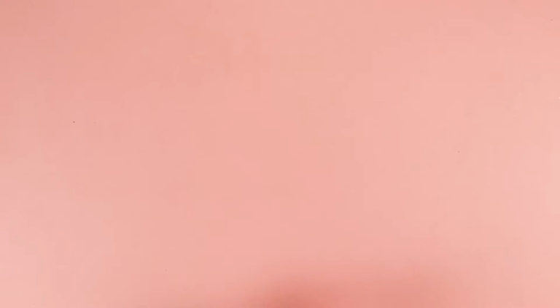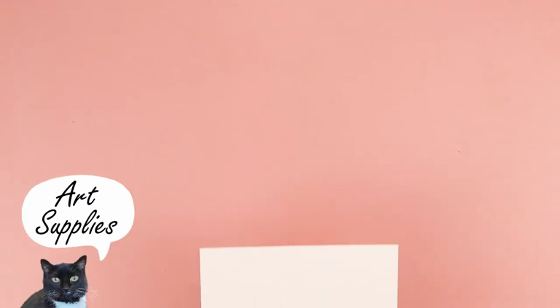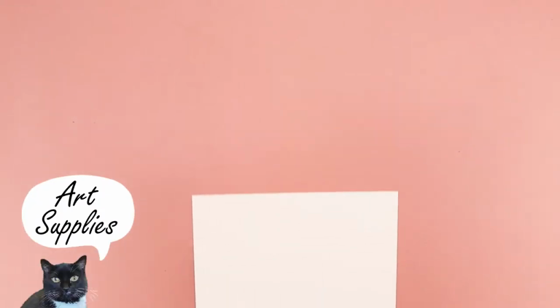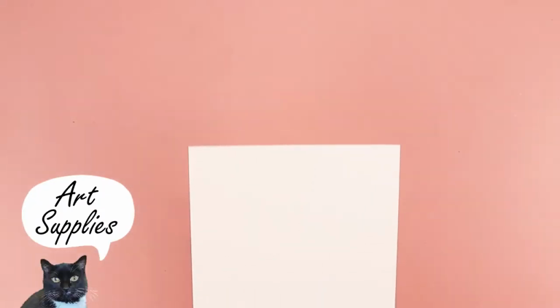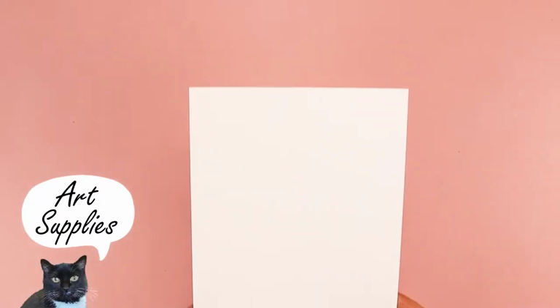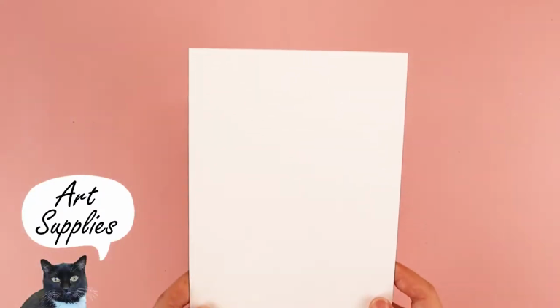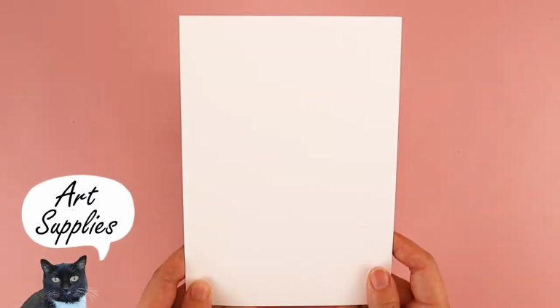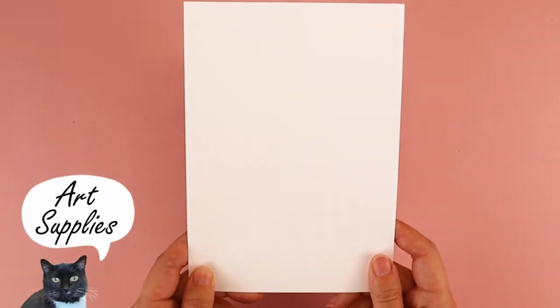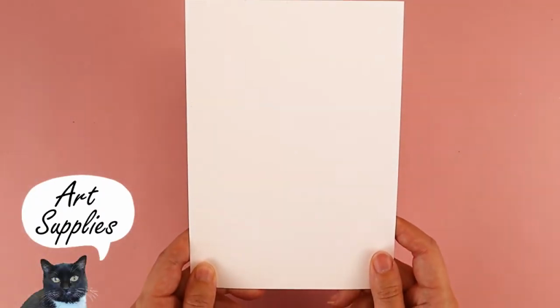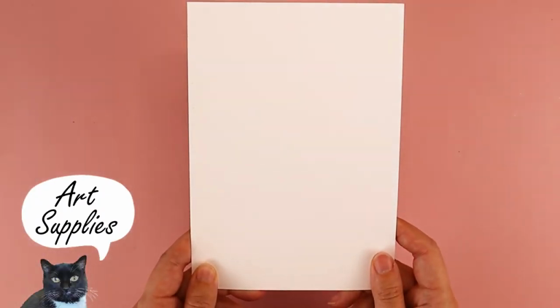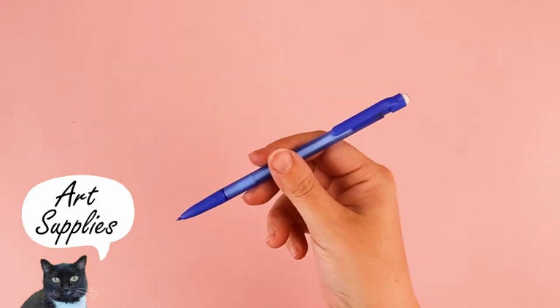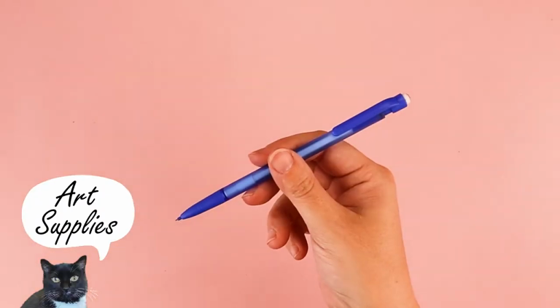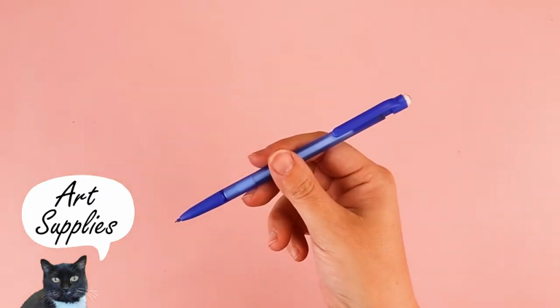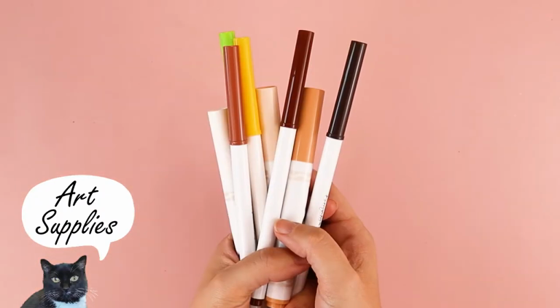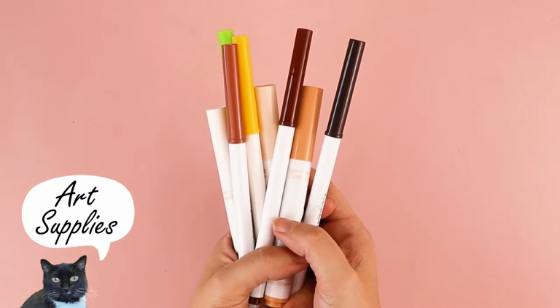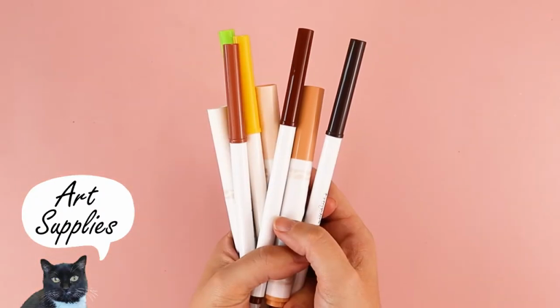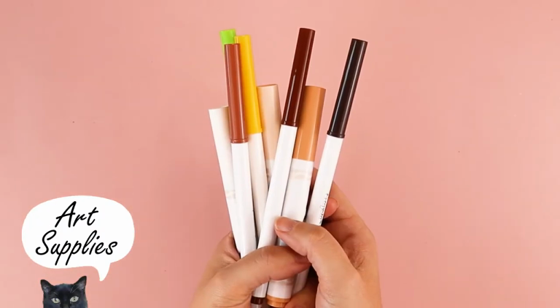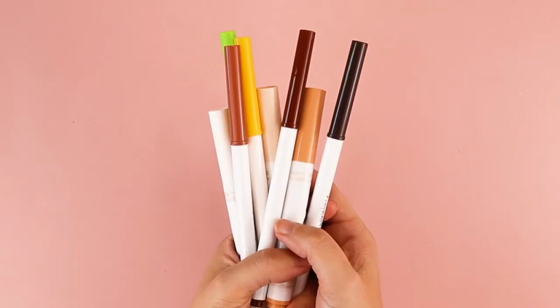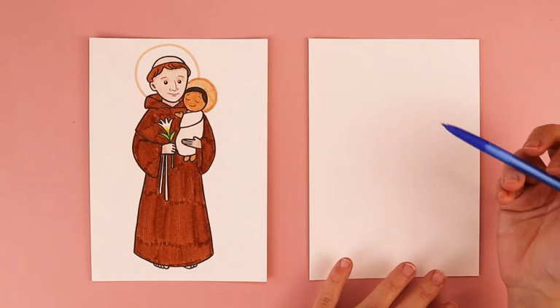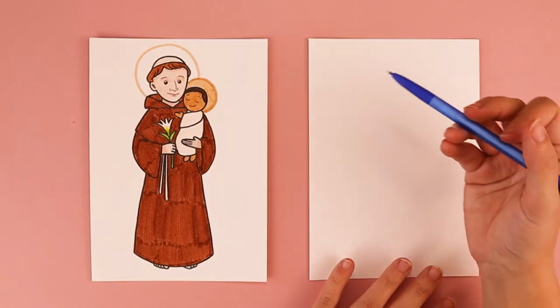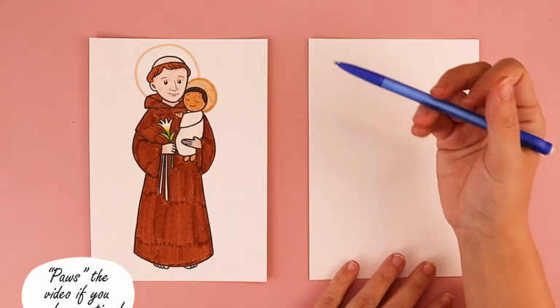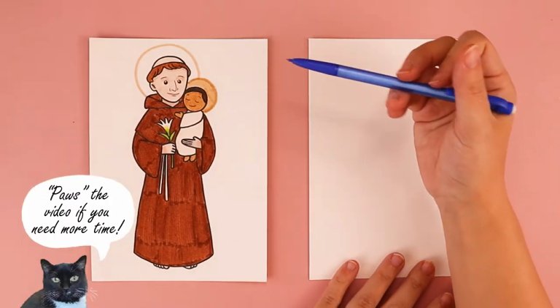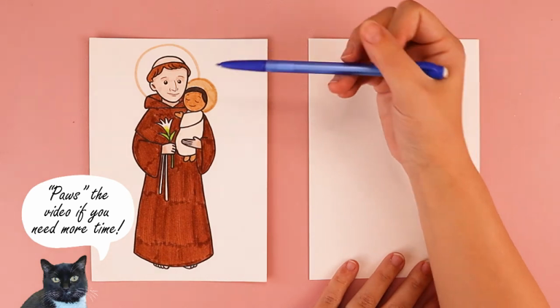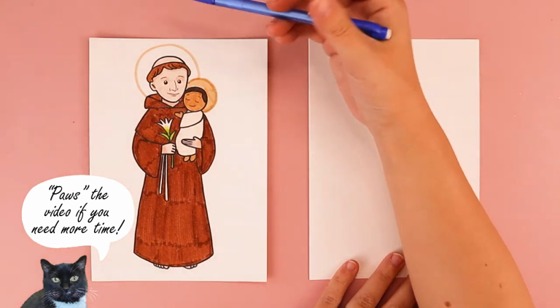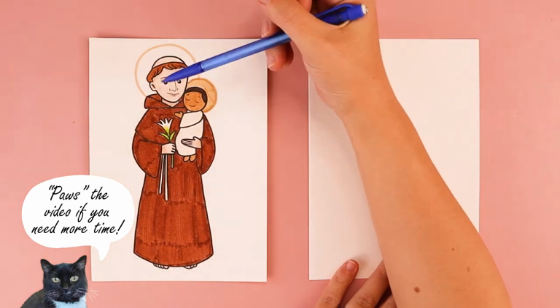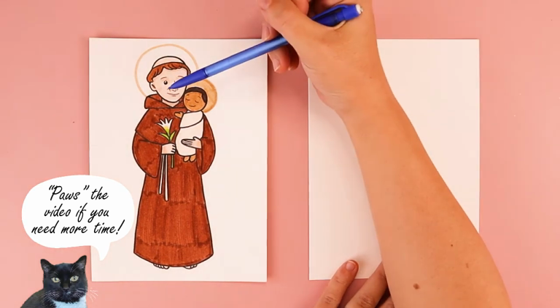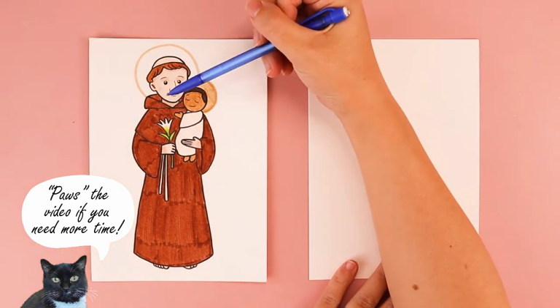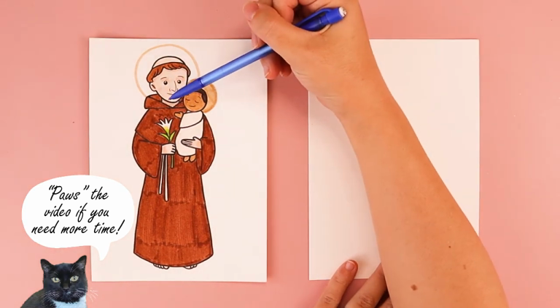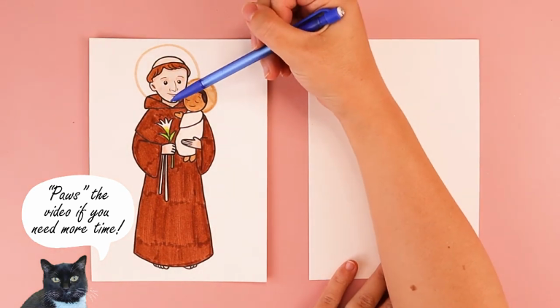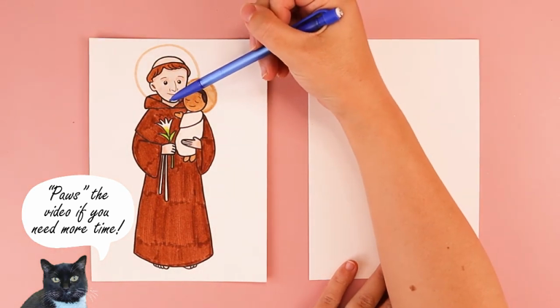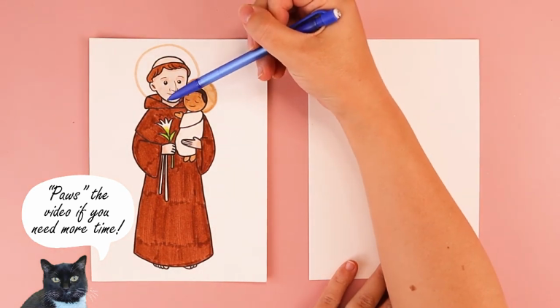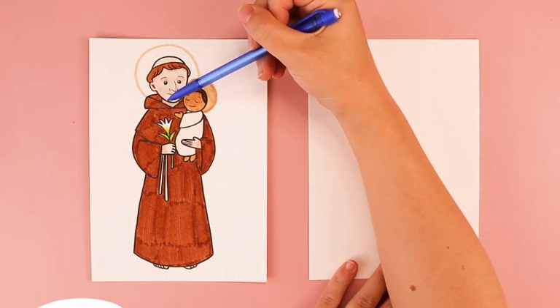For this project, you need a piece of paper, a pencil, and something to color with. So the first thing that we're going to do is we're going to work on St. Anthony's head.